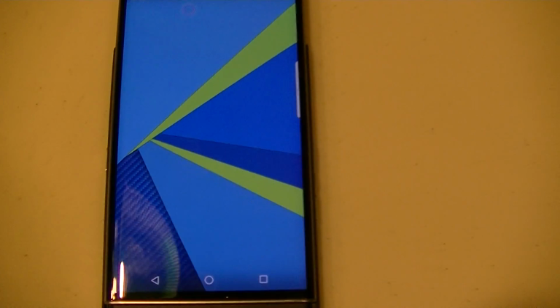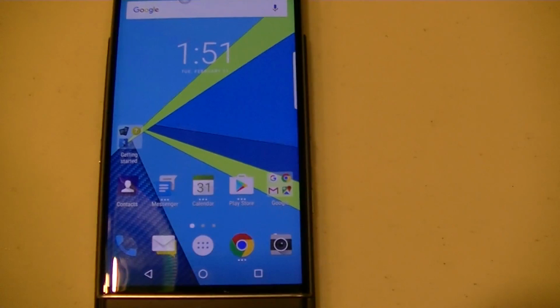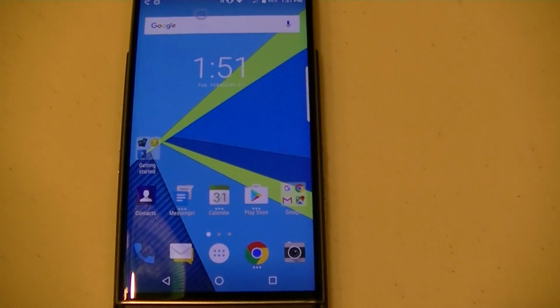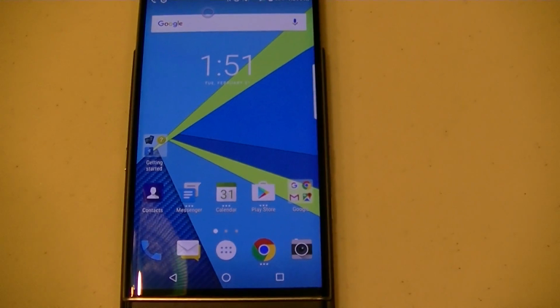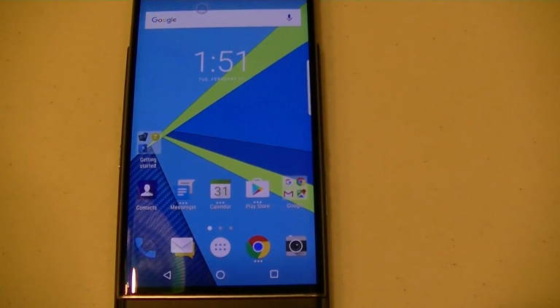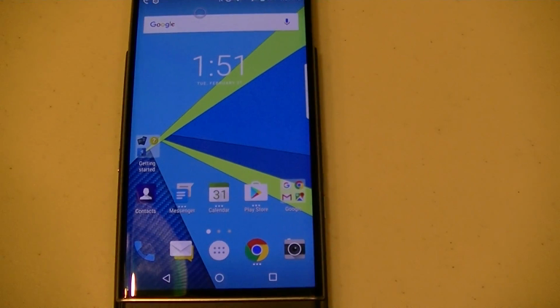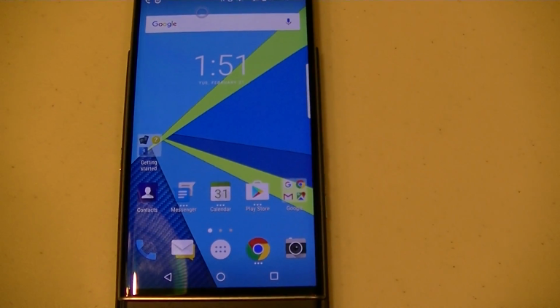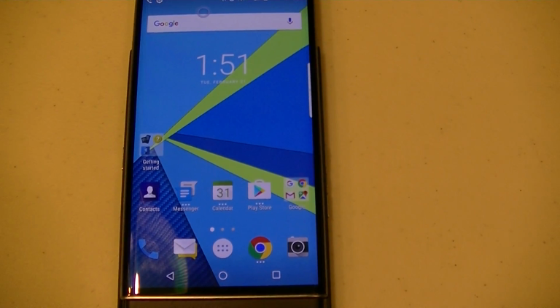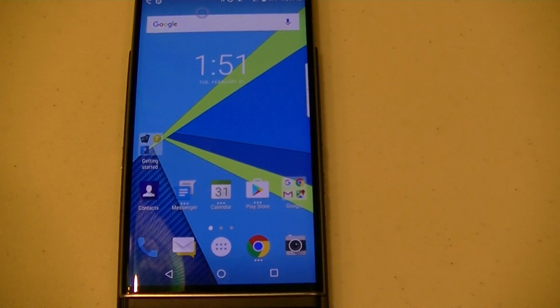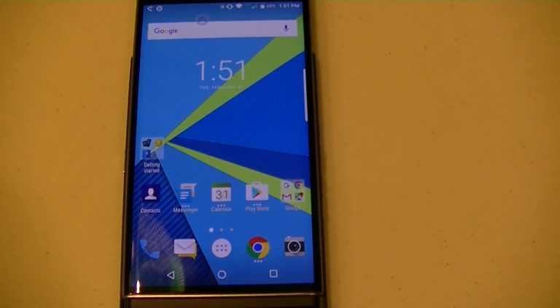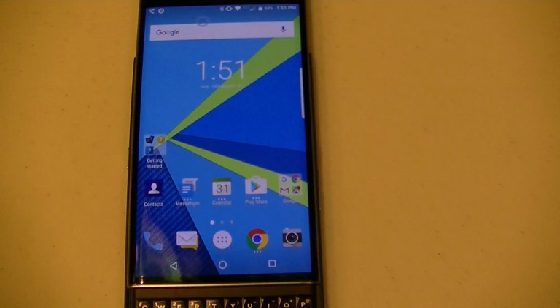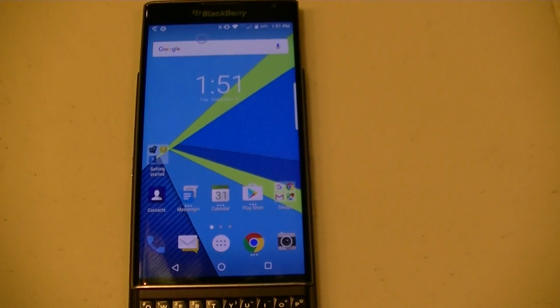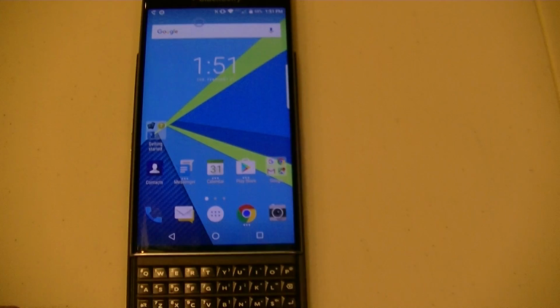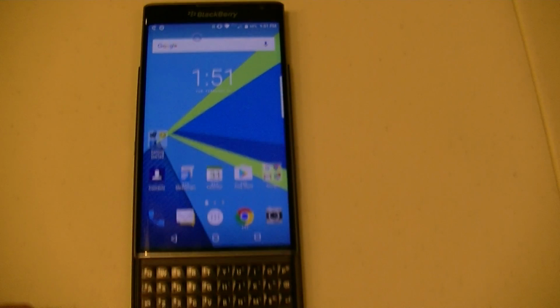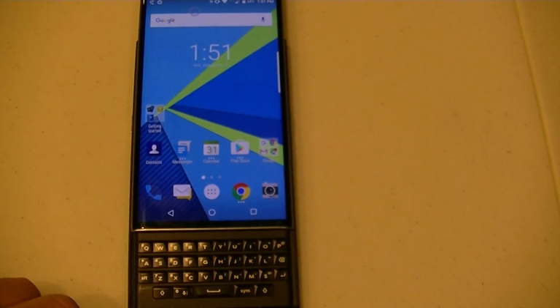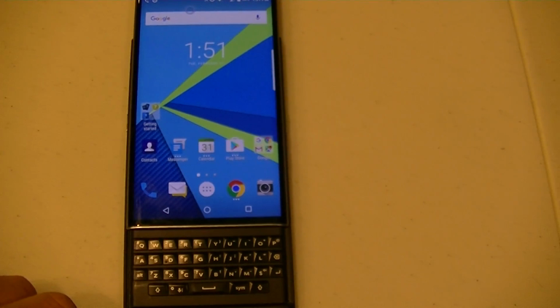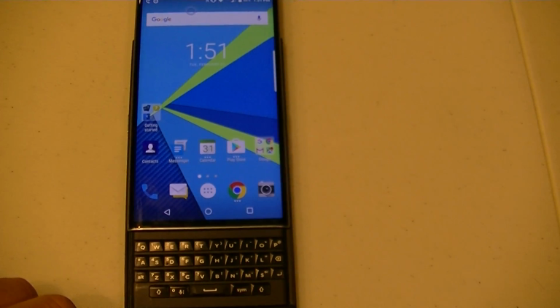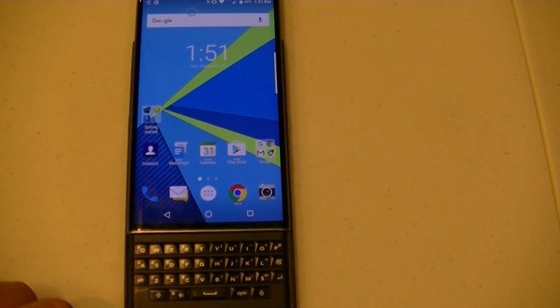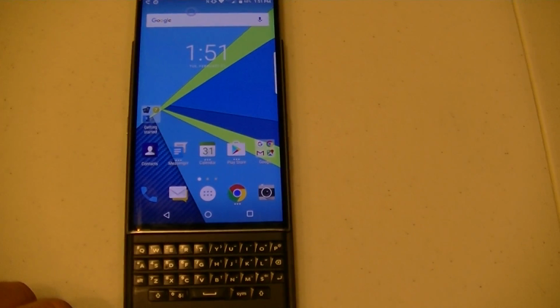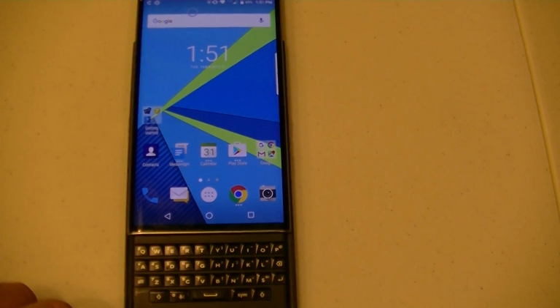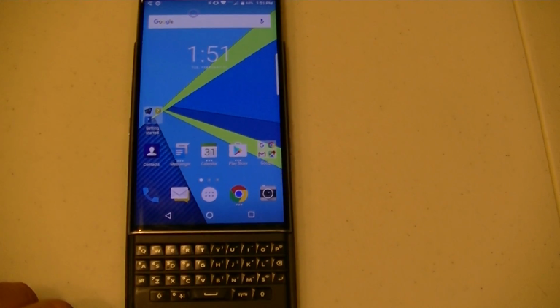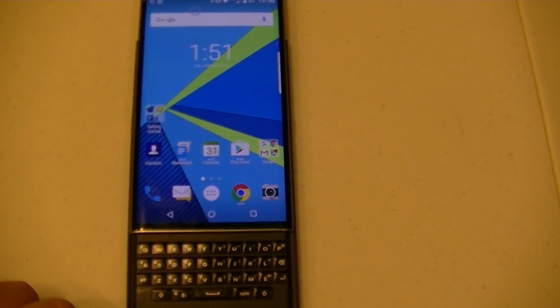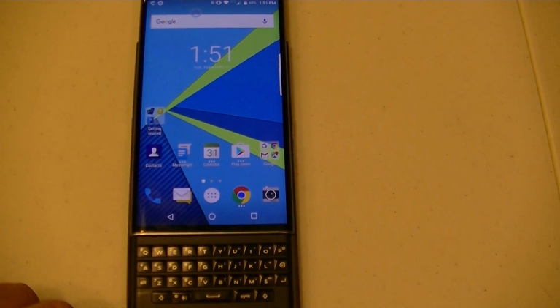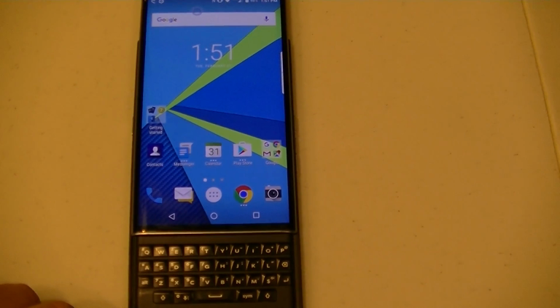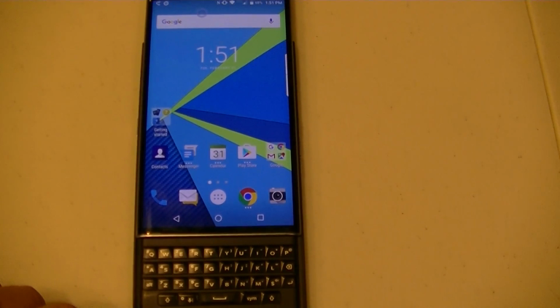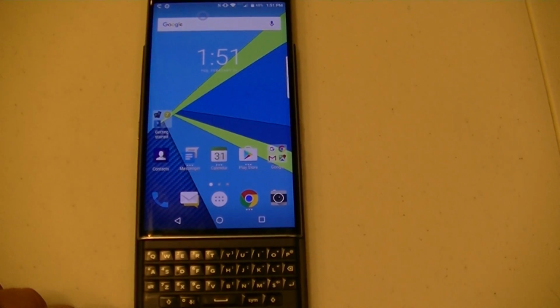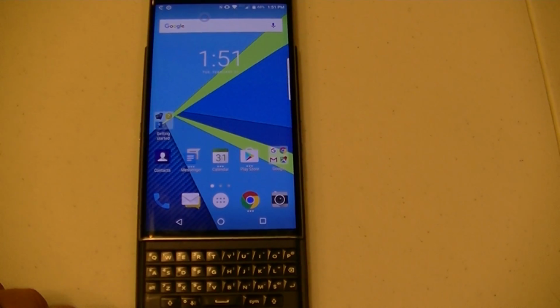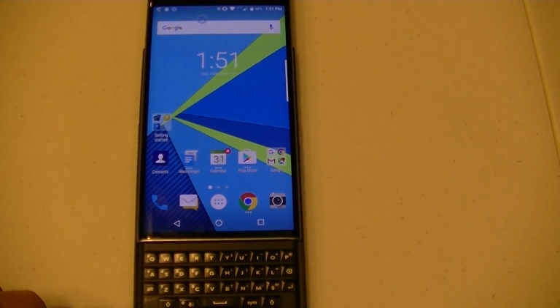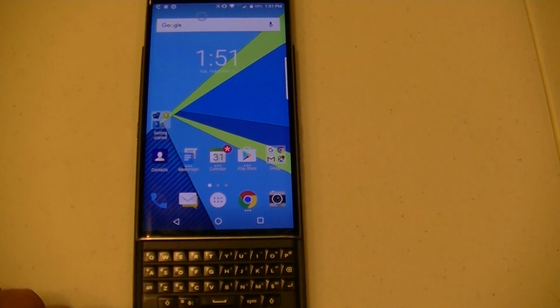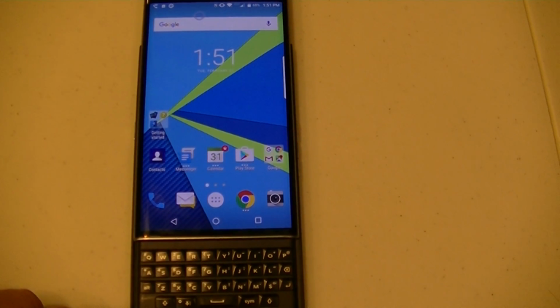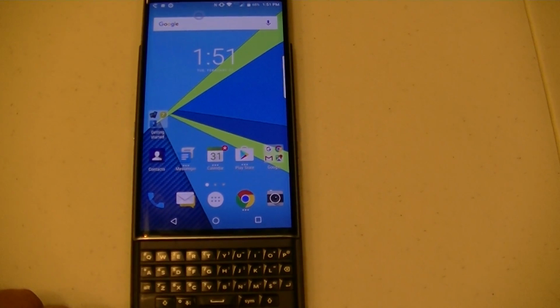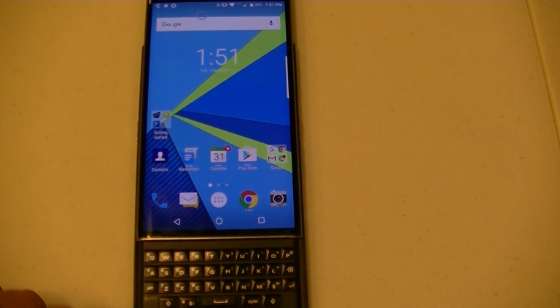If you guys have any questions, just hit us up in the CrackBerry forums and we'll try and answer what we can. See you then. Bye.